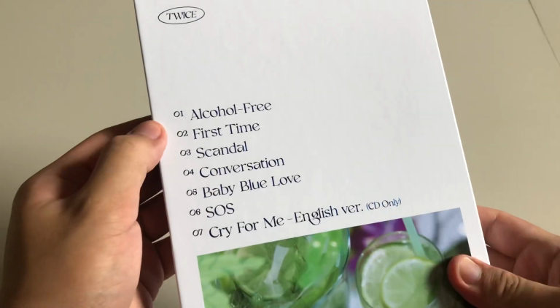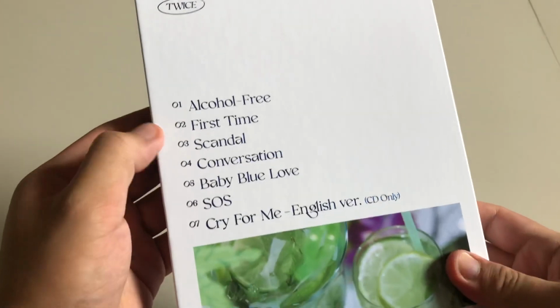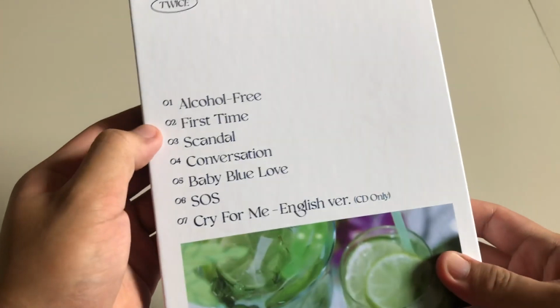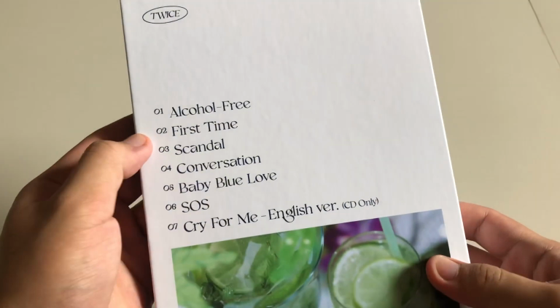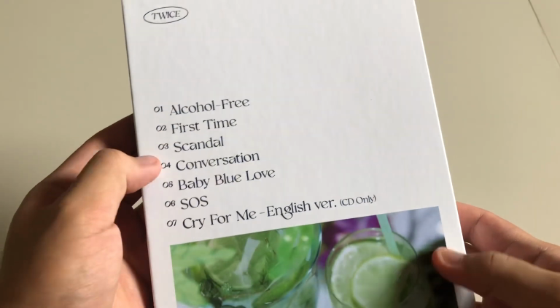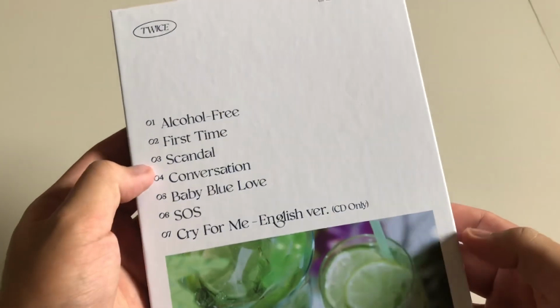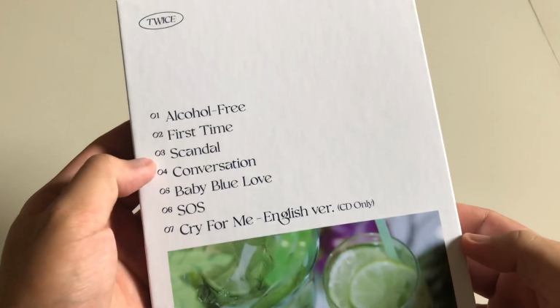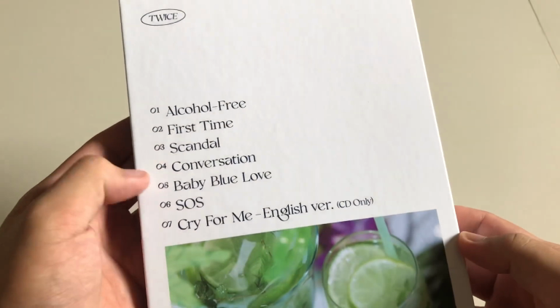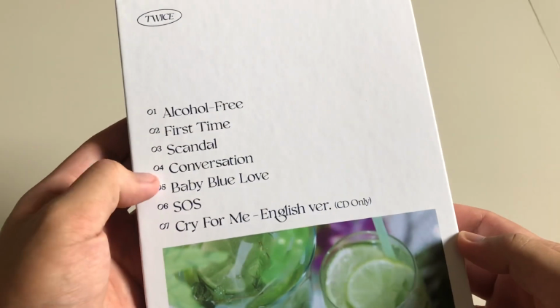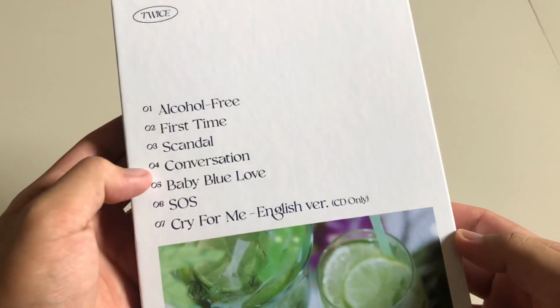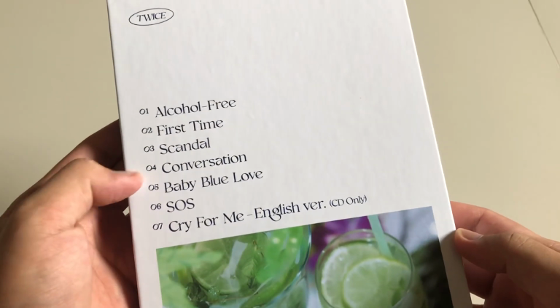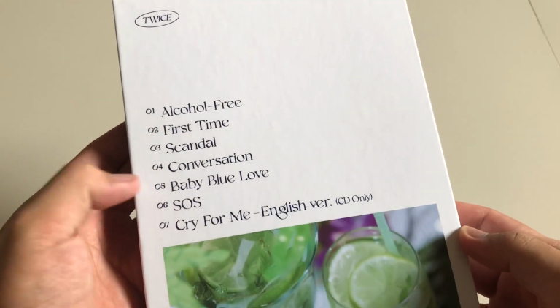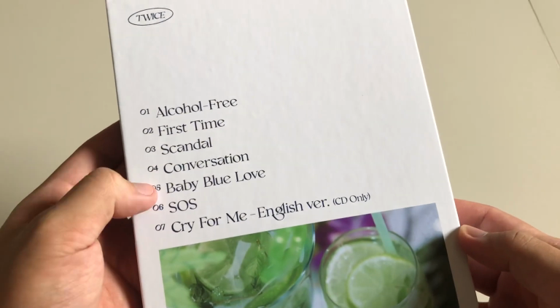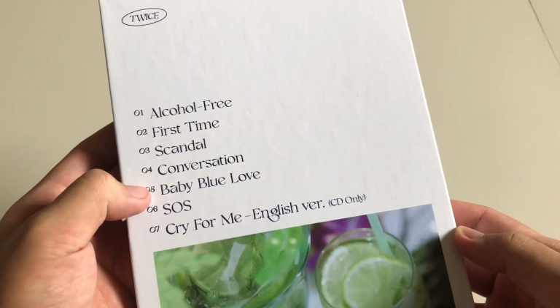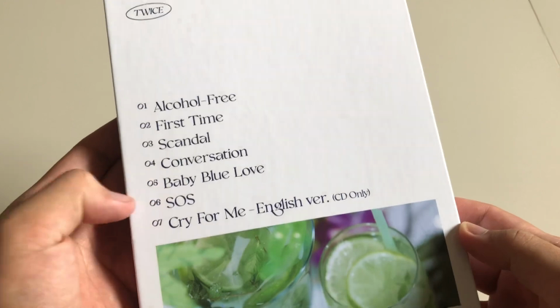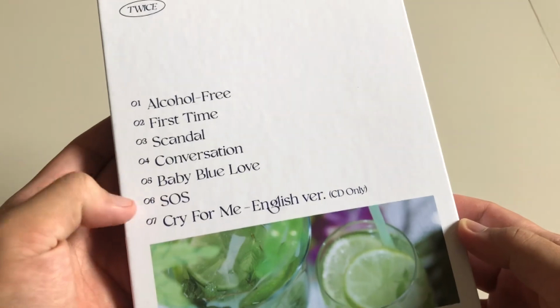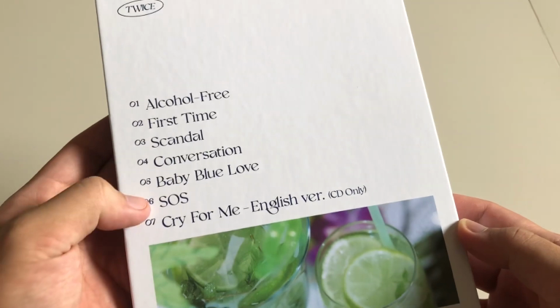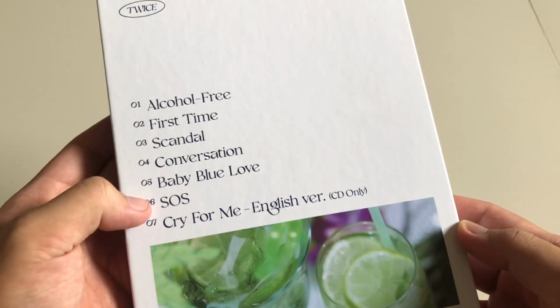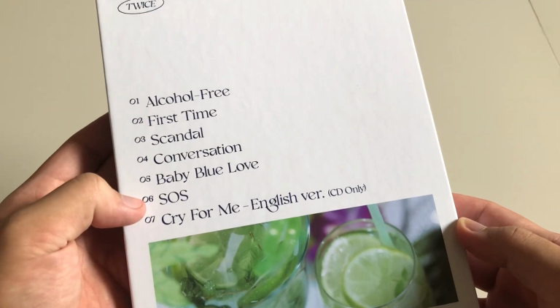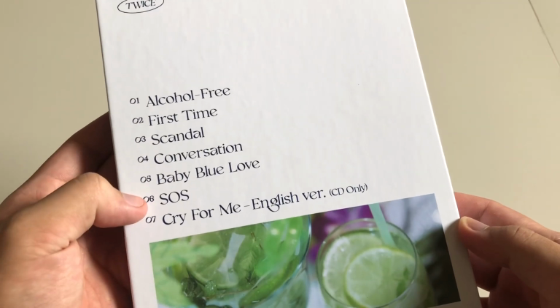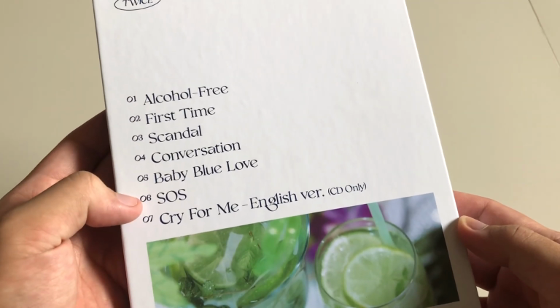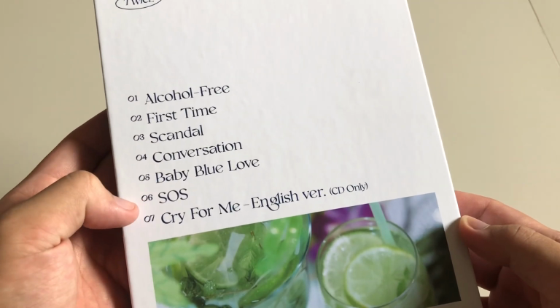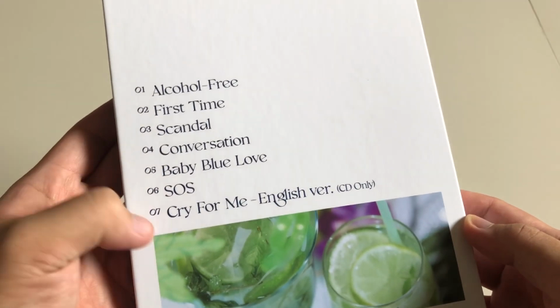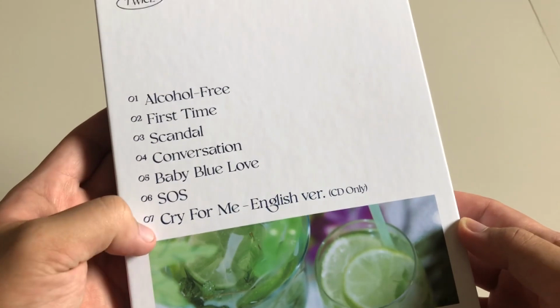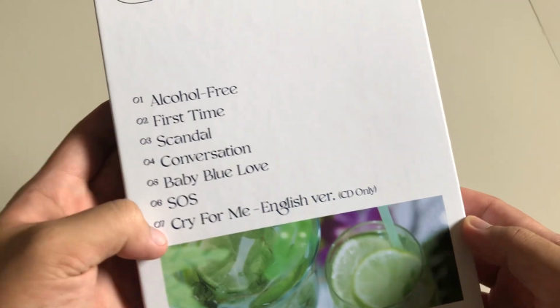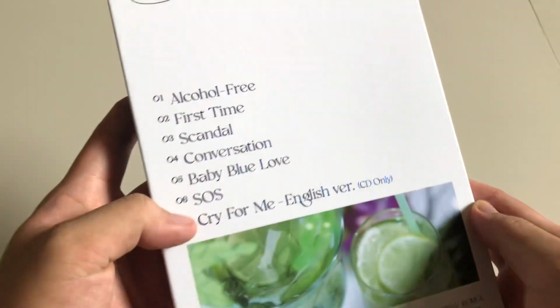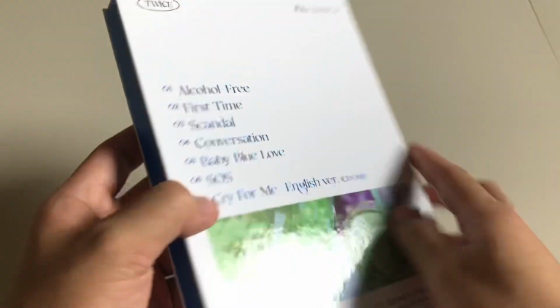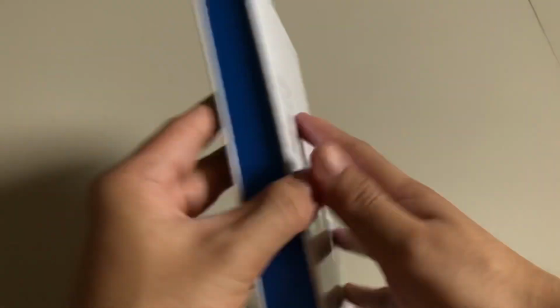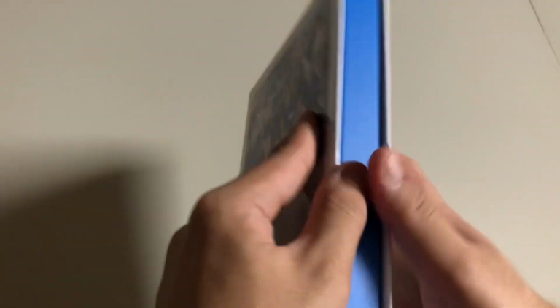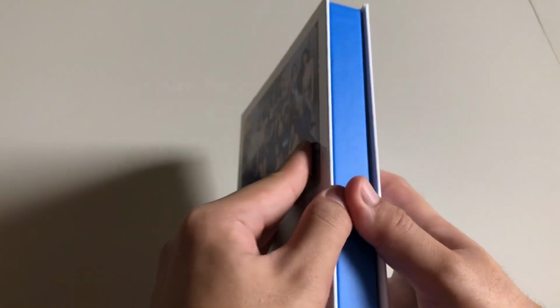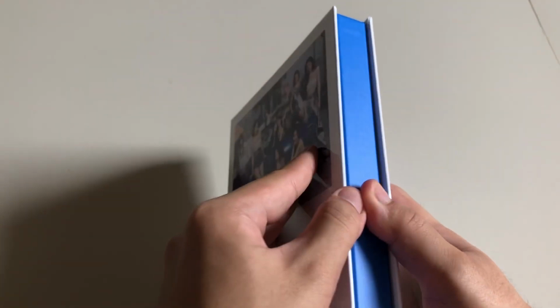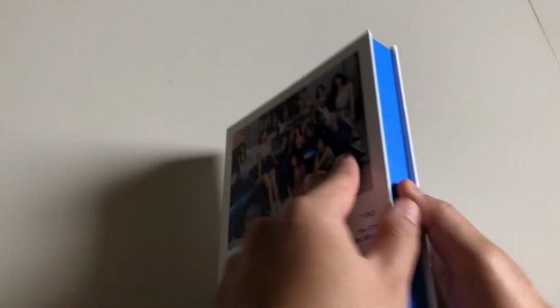The tracklist includes: Alcohol-Free, First Time, Scandal, Conversation, Baby Blue Love, SOS, and Cry for Me — English version.